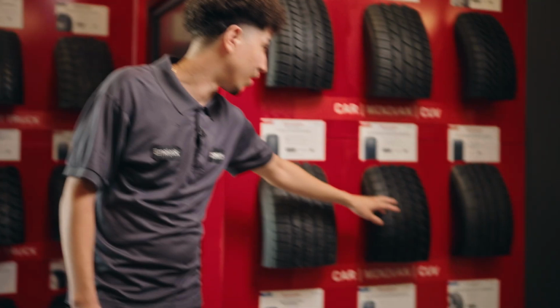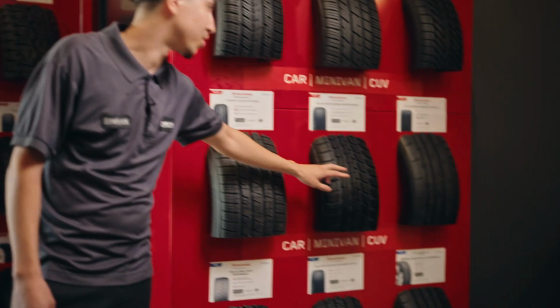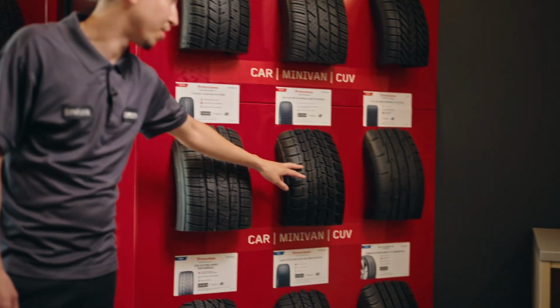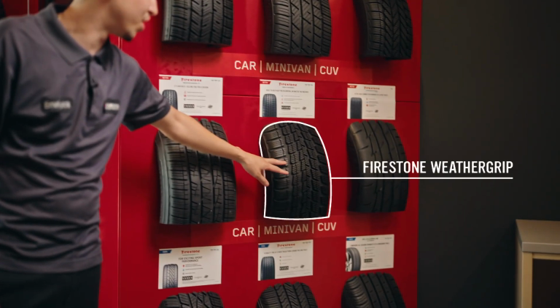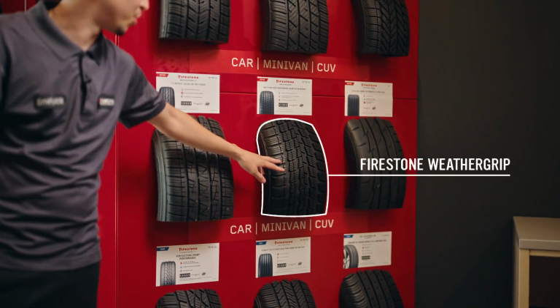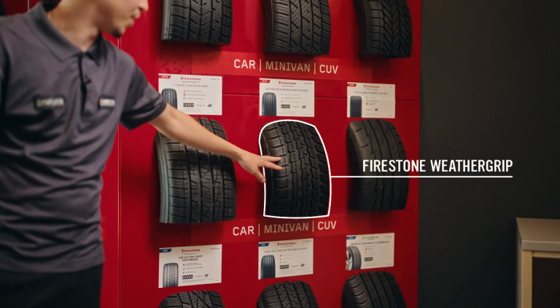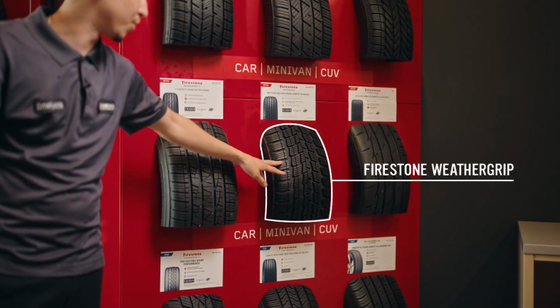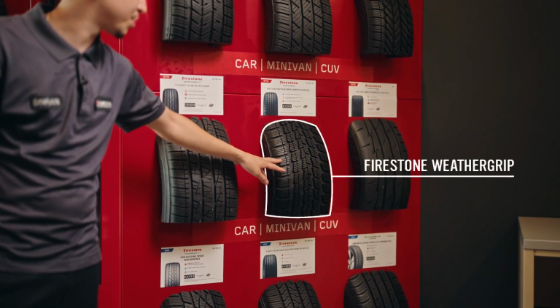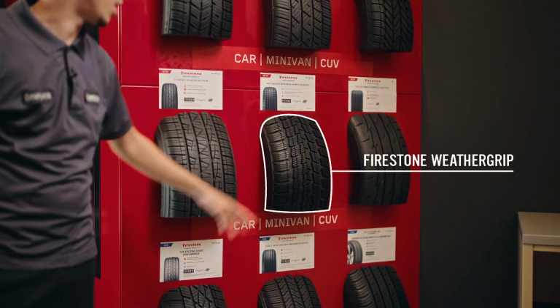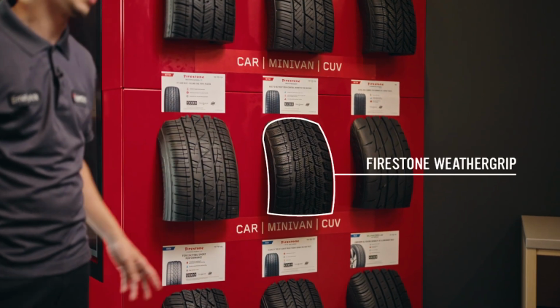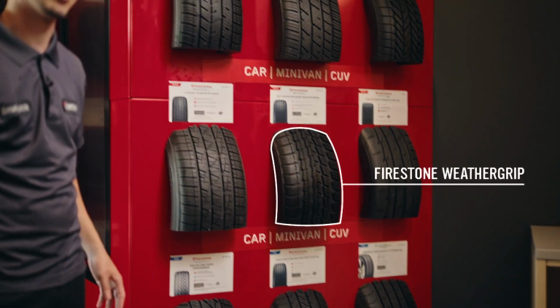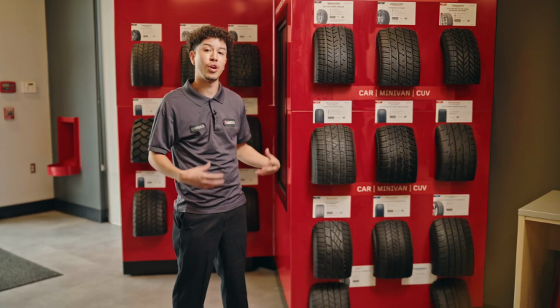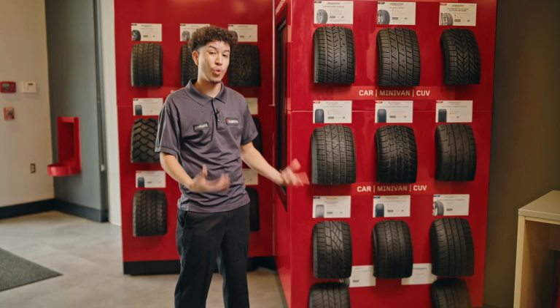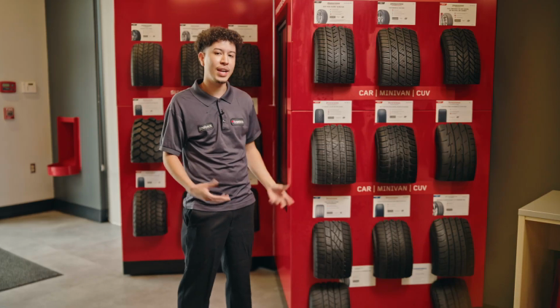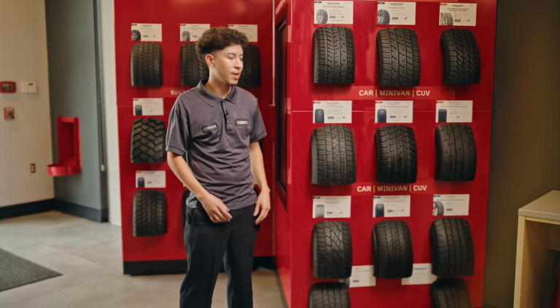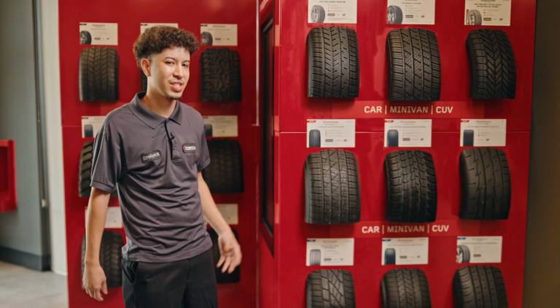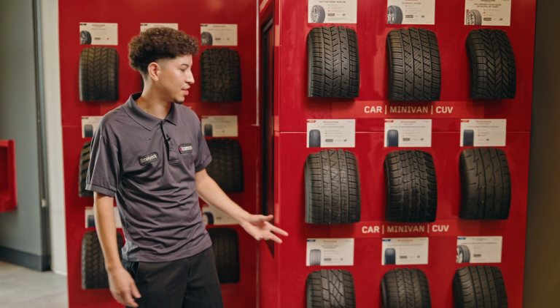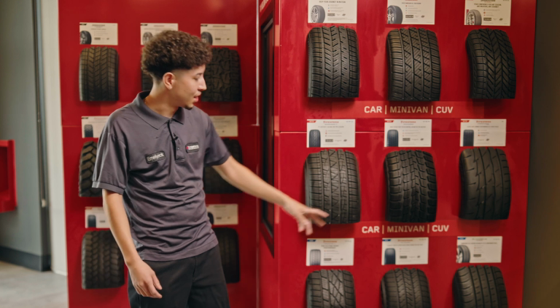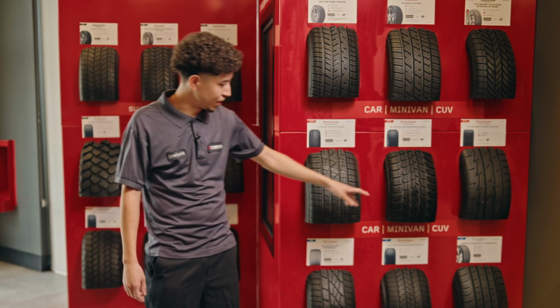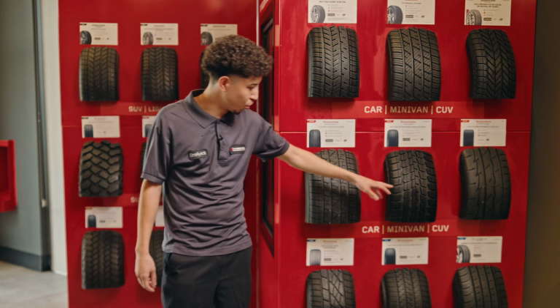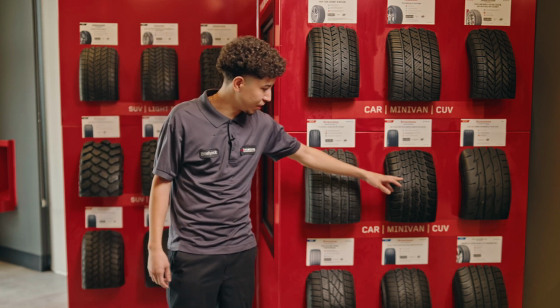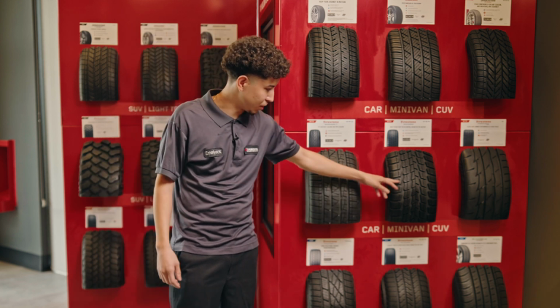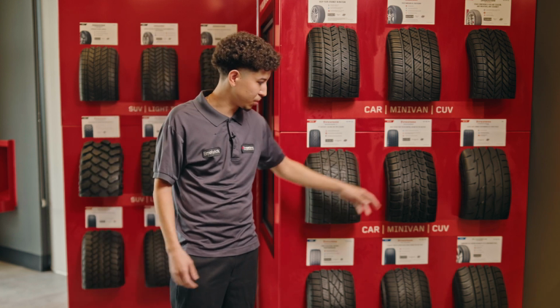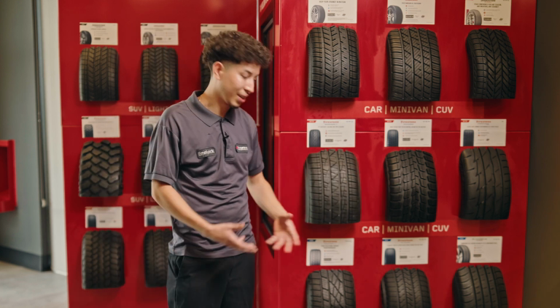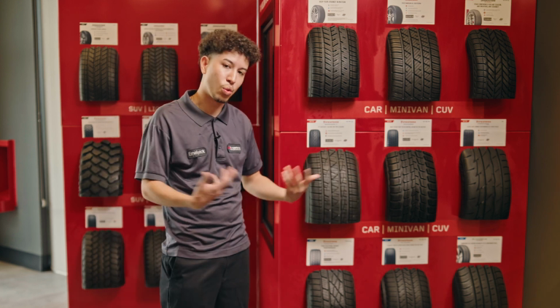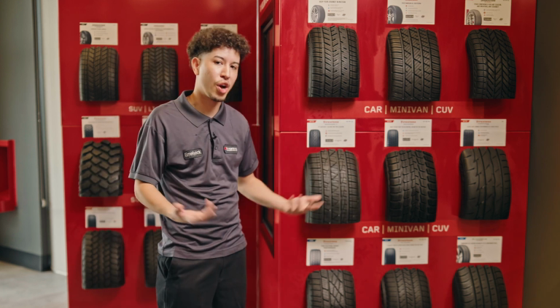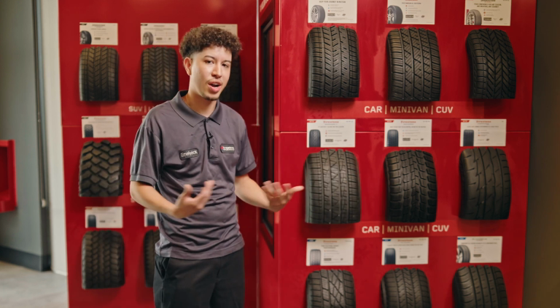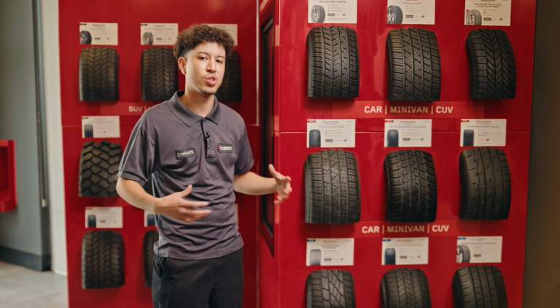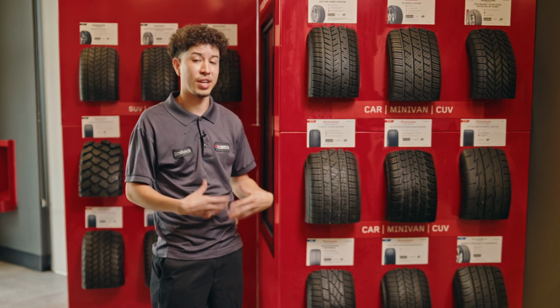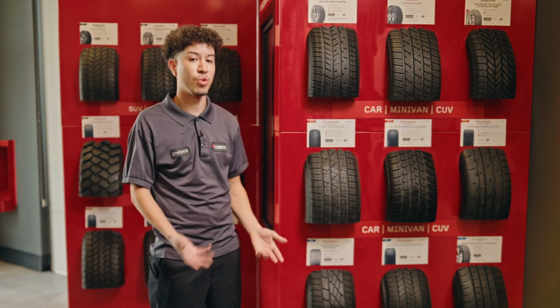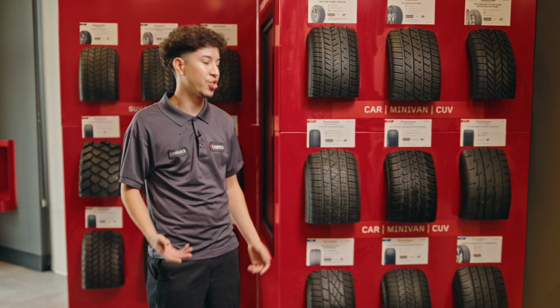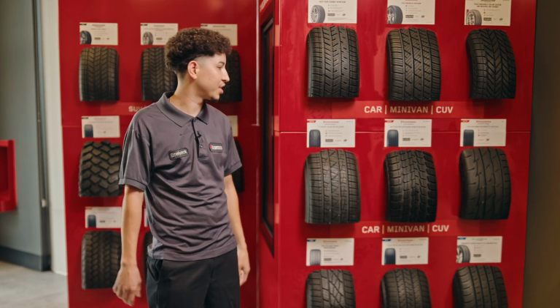We have the Firestone Weather Grips. These are more for rain — they have groovings in them to get the water out so you can get more traction.